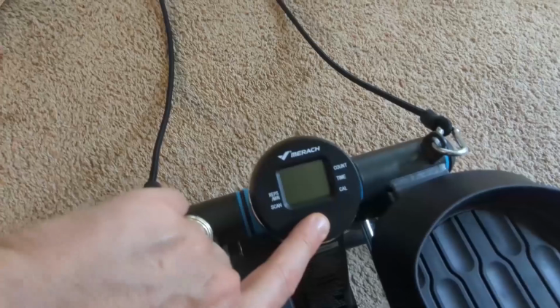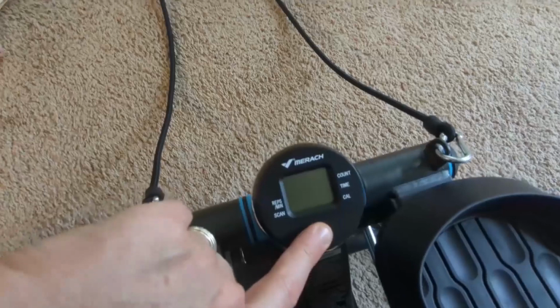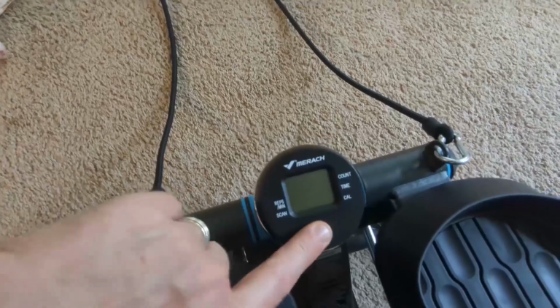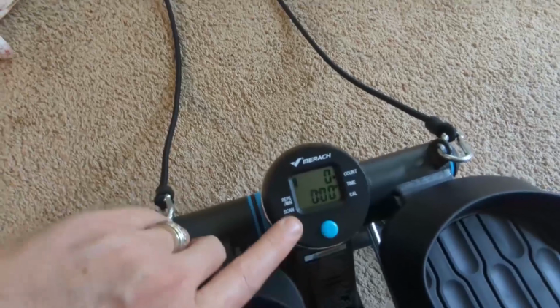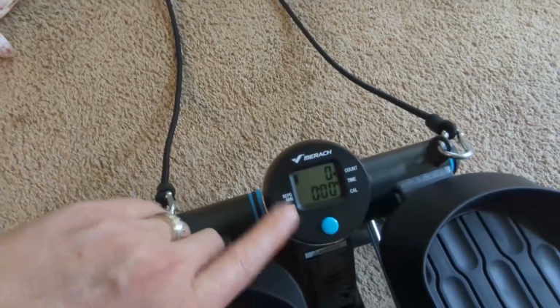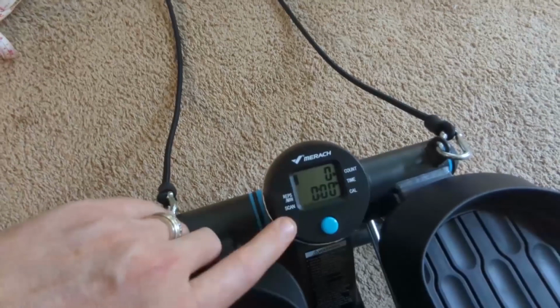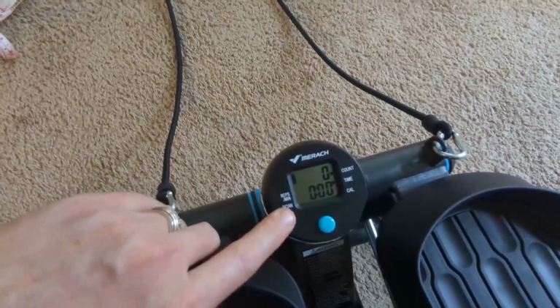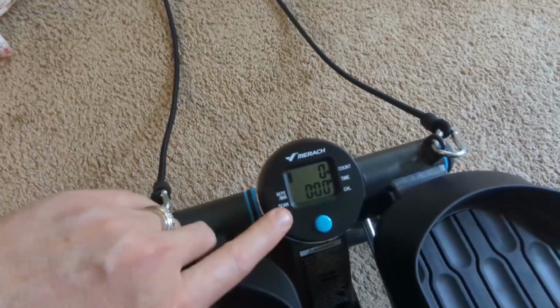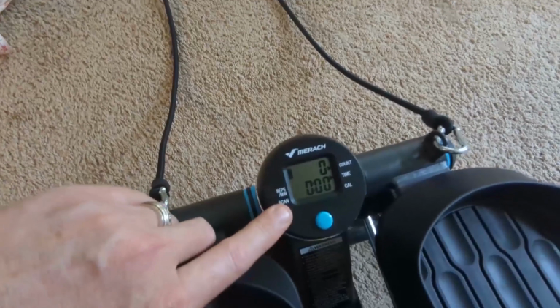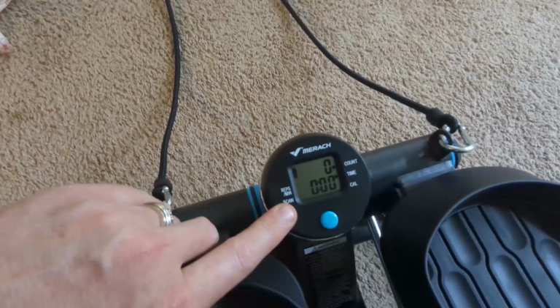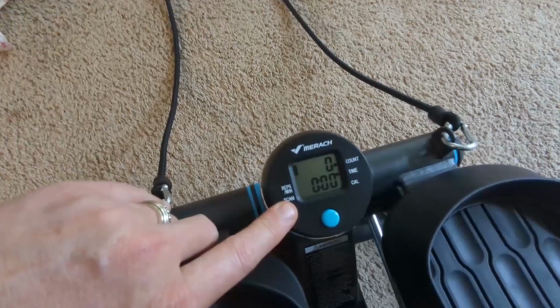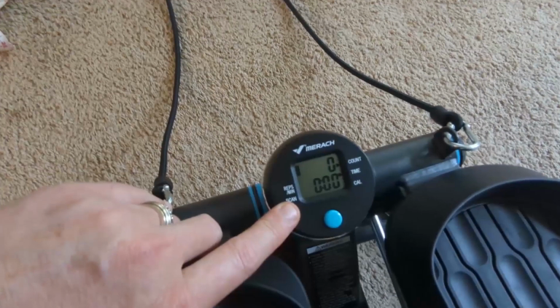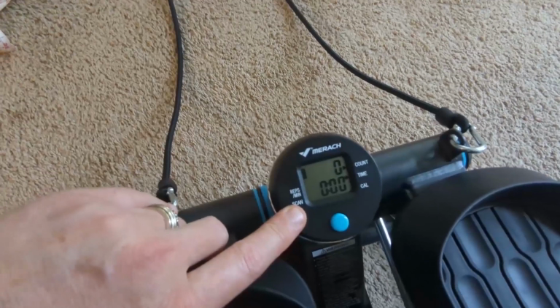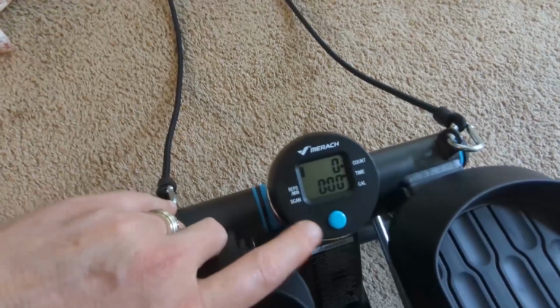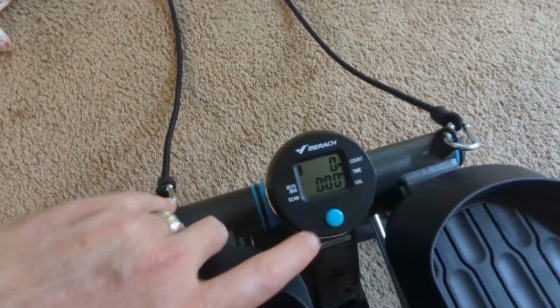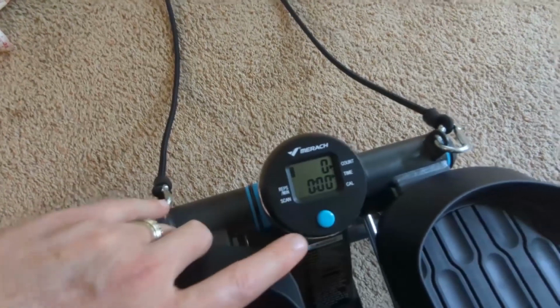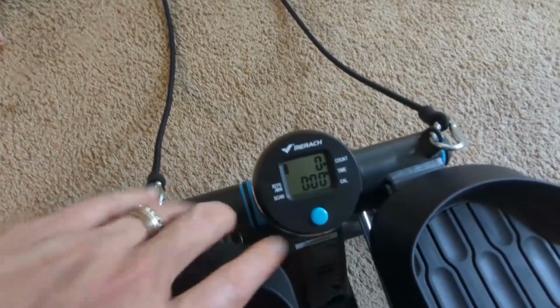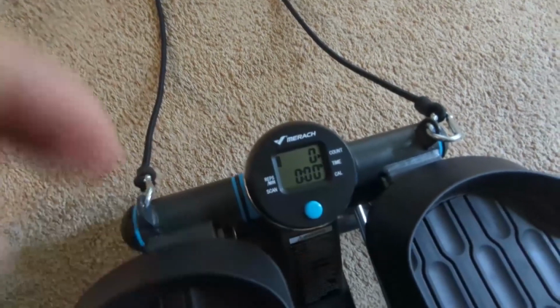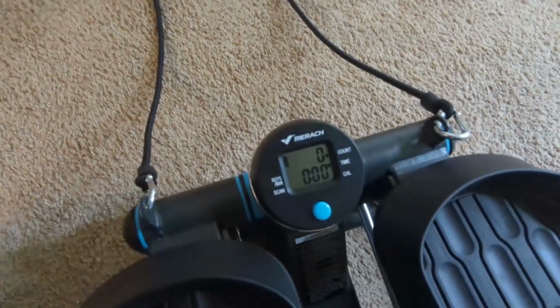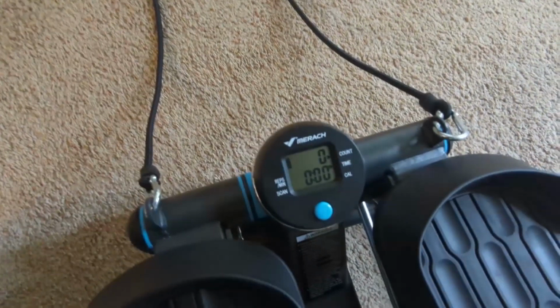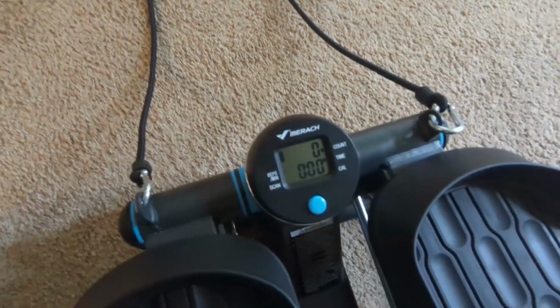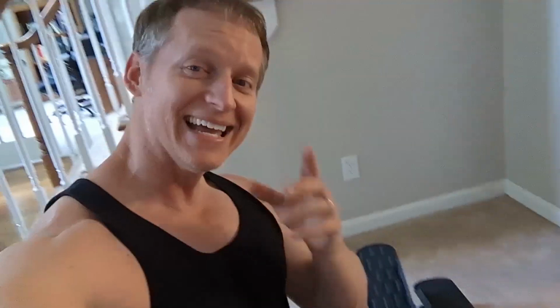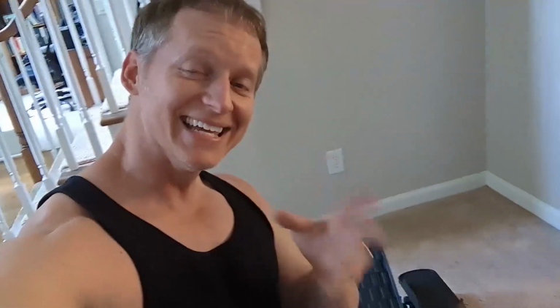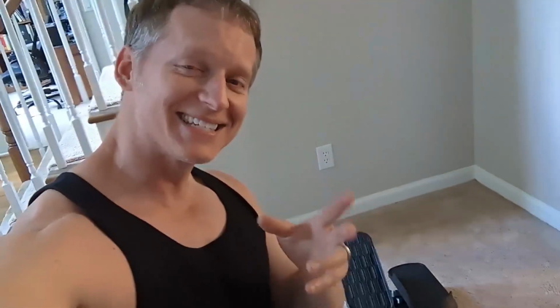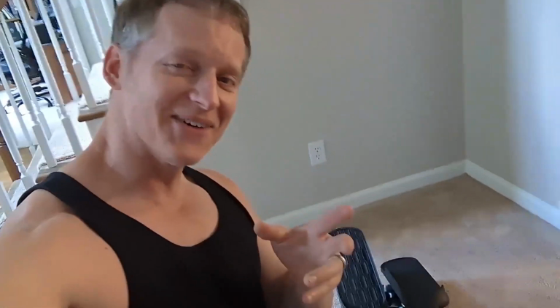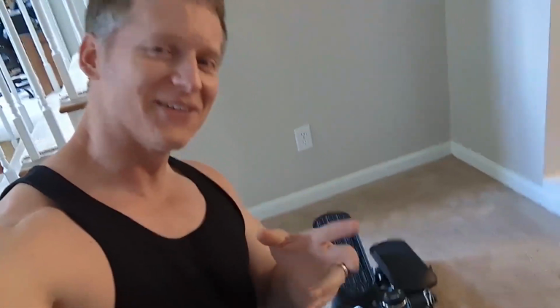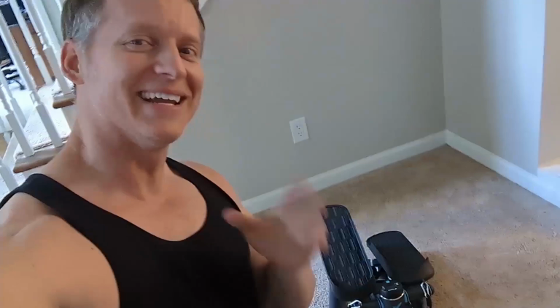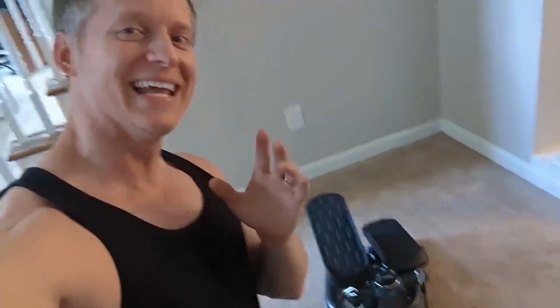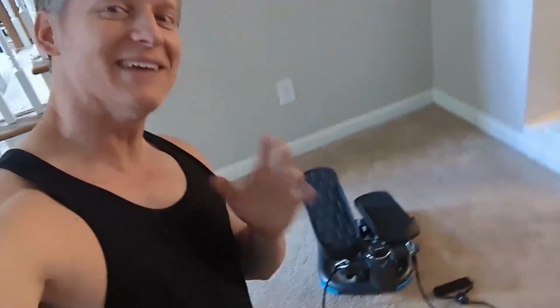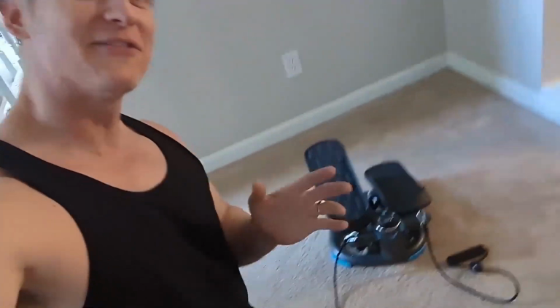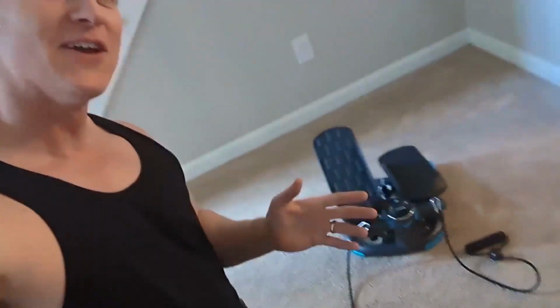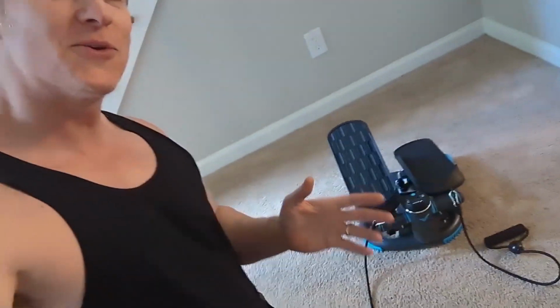There is a battery-powered digital display and the batteries do come with it. You can track a whole bunch of different things.